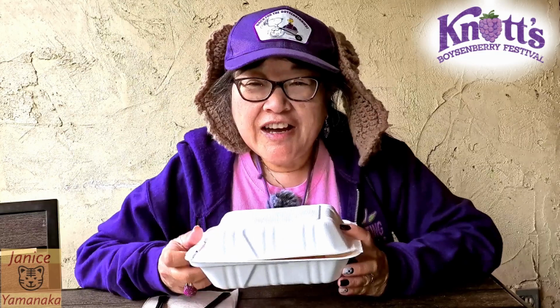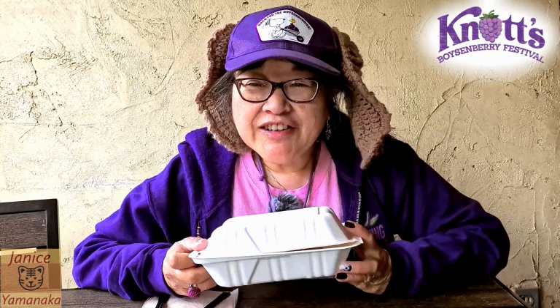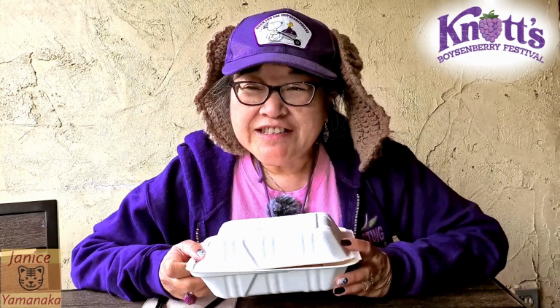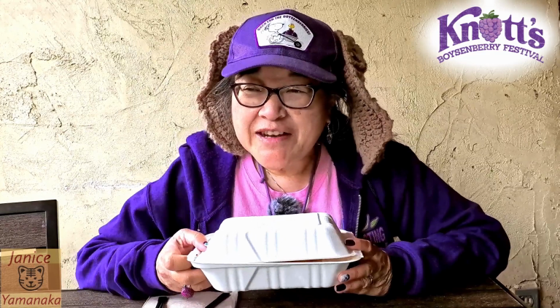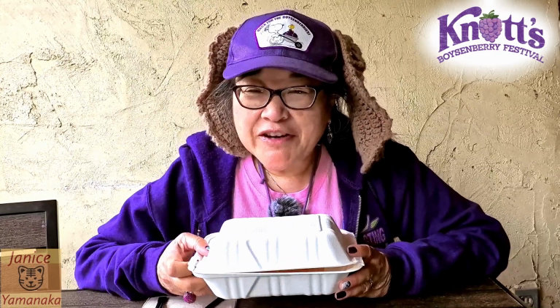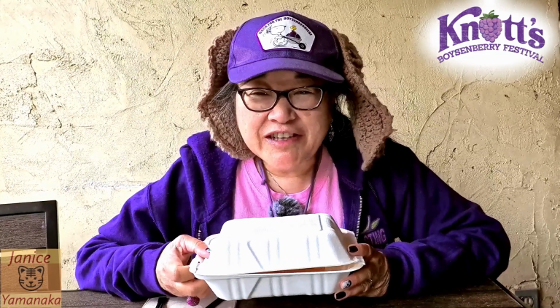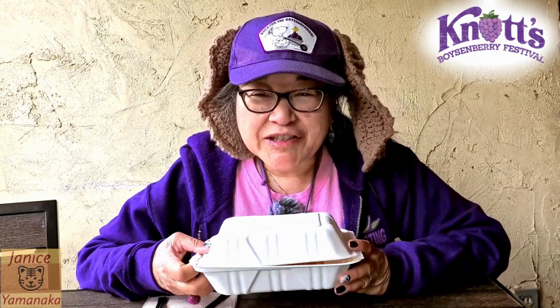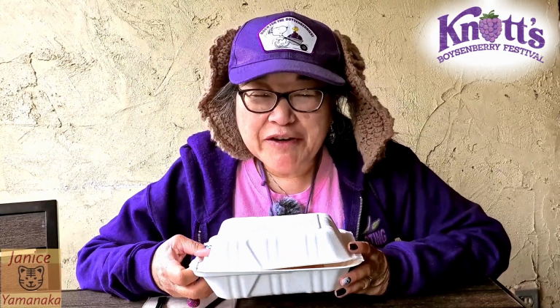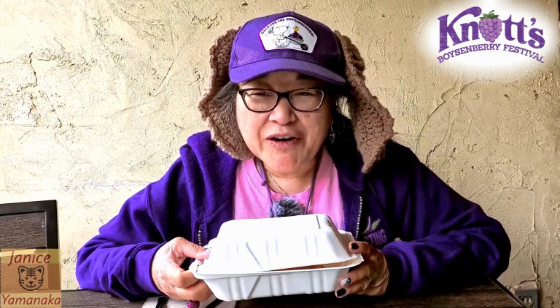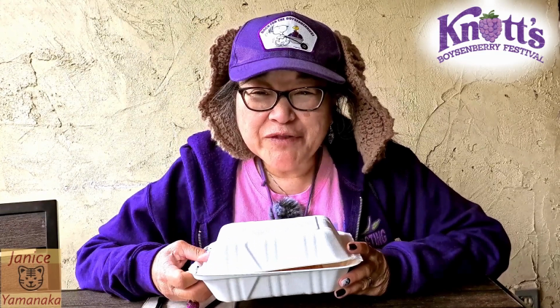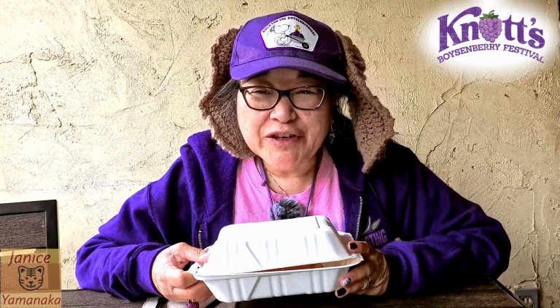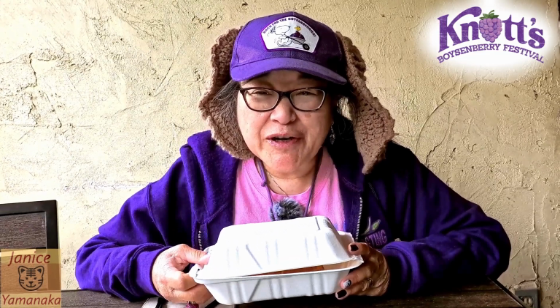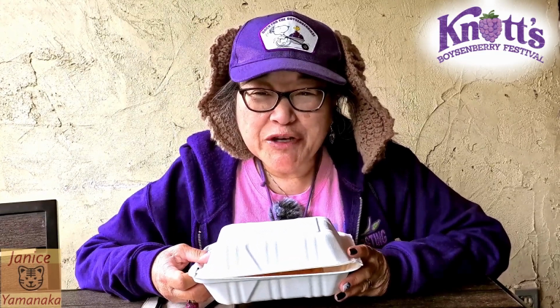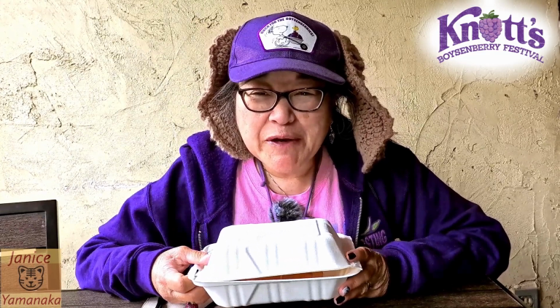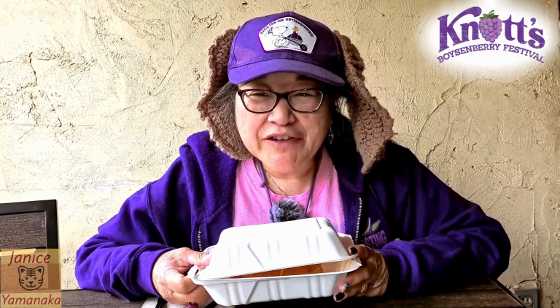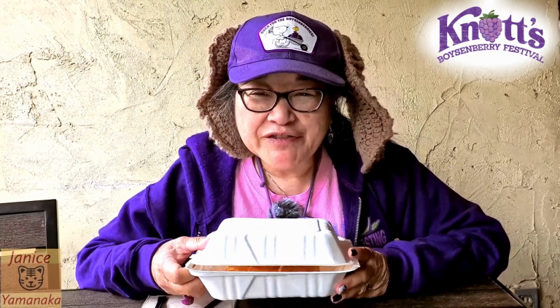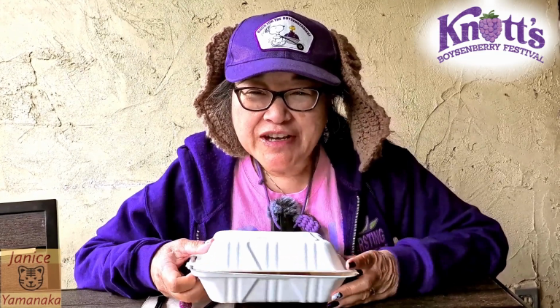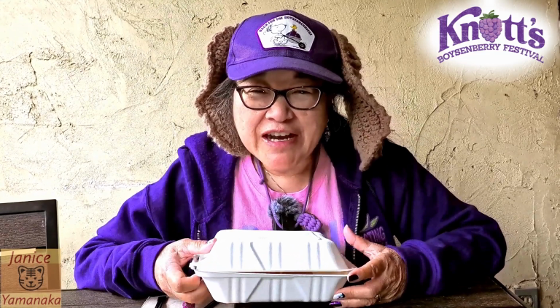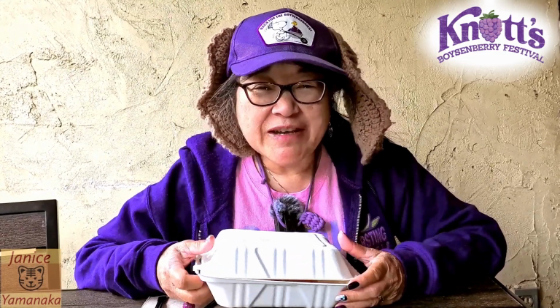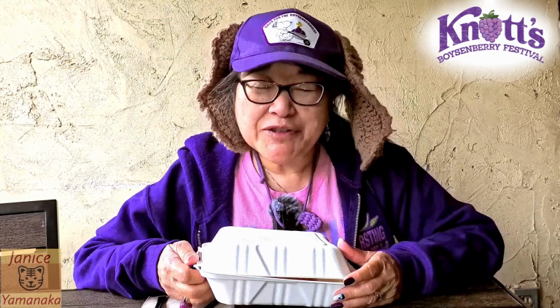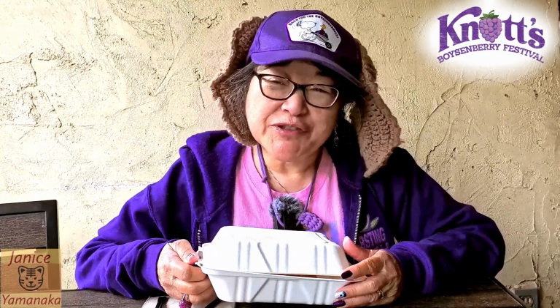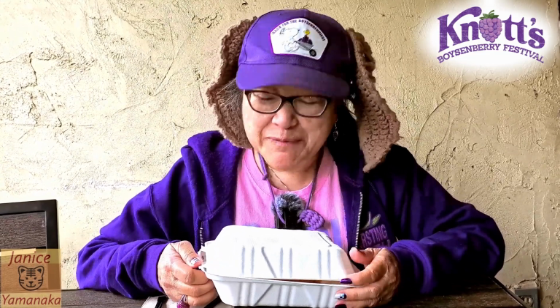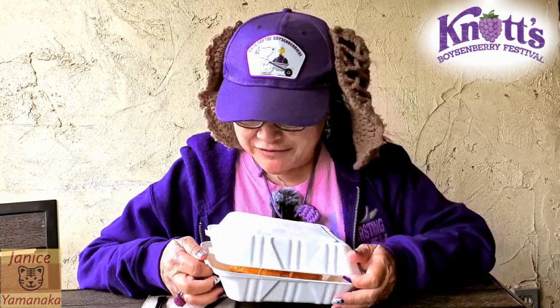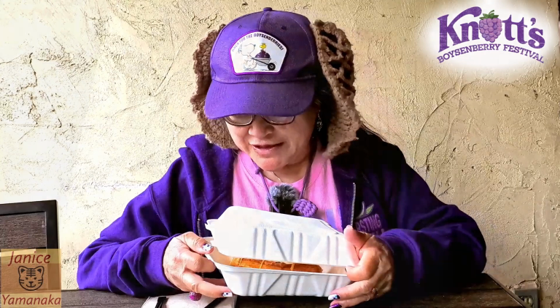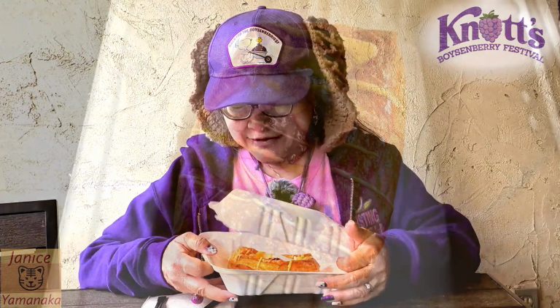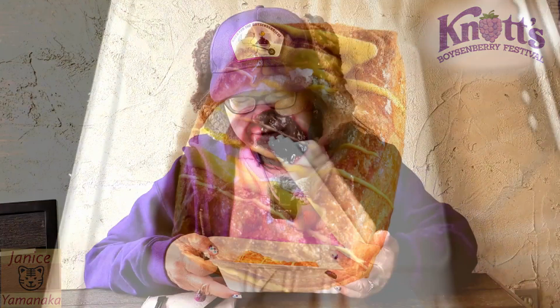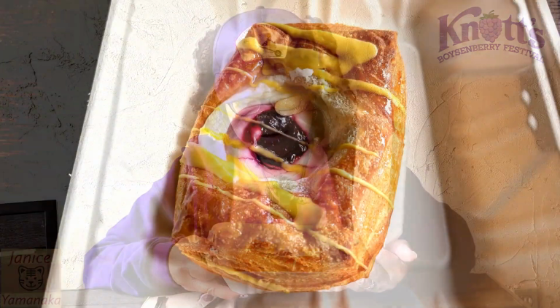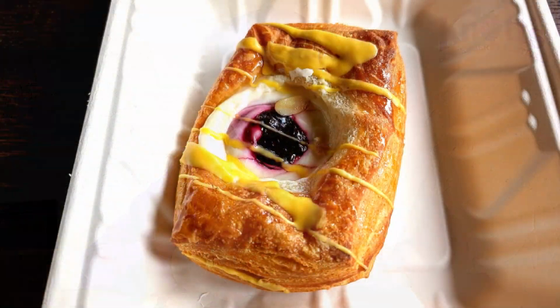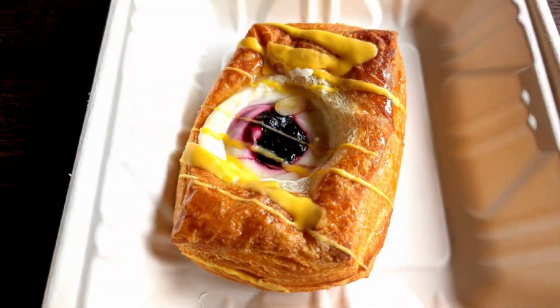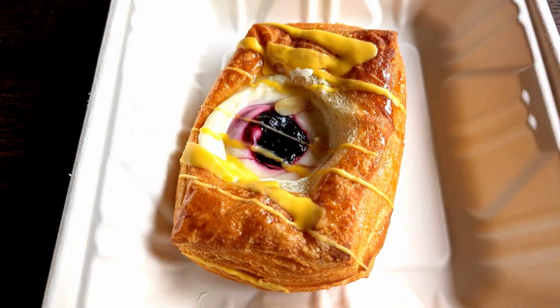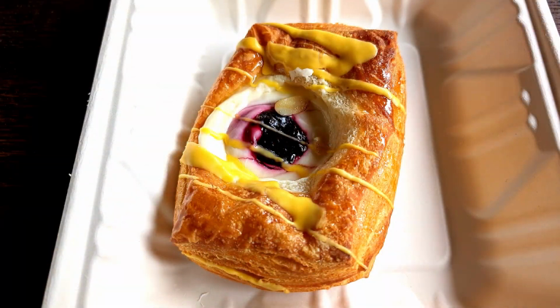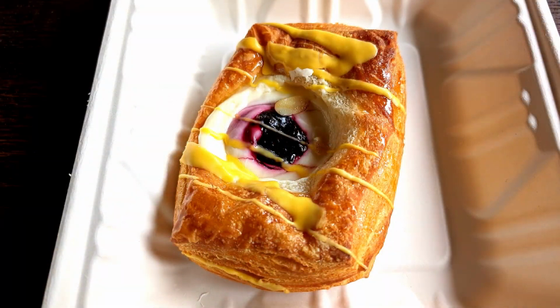Today I'm here at Knott's Berry Farm for their Boysenberry Festival and I came to the Ghost Town Bakery and got their Boysenberry Danish.